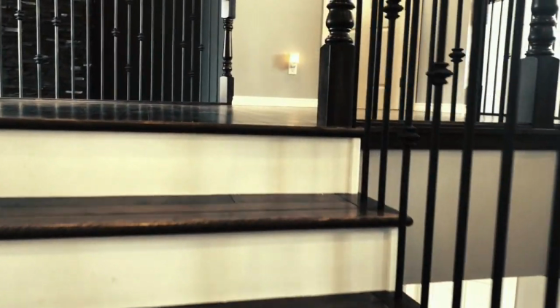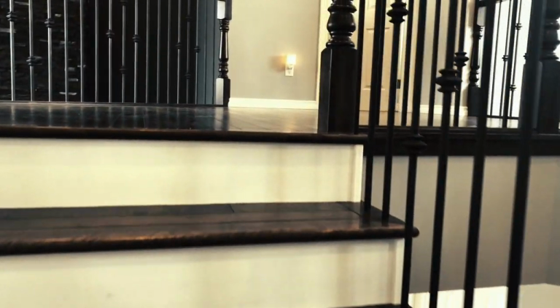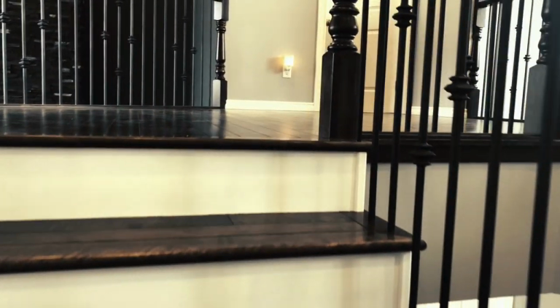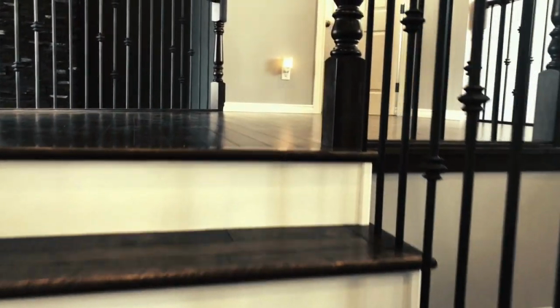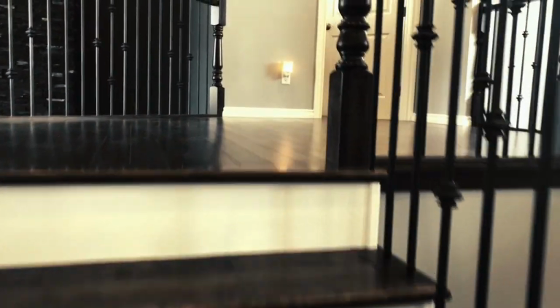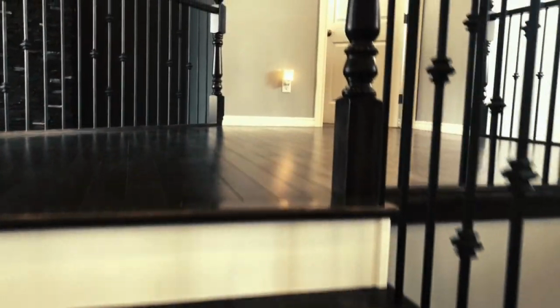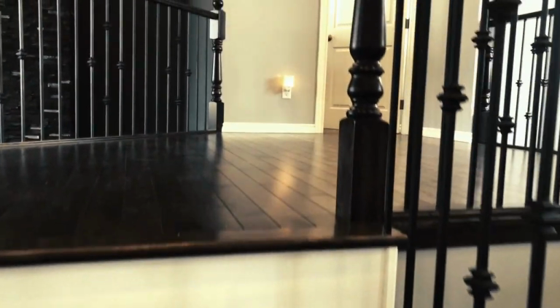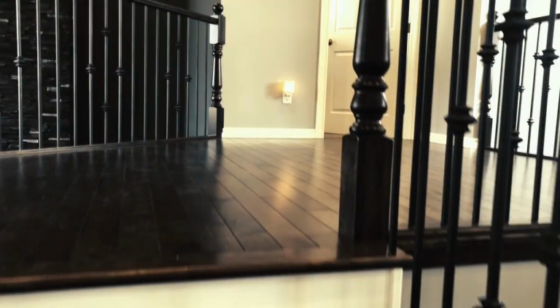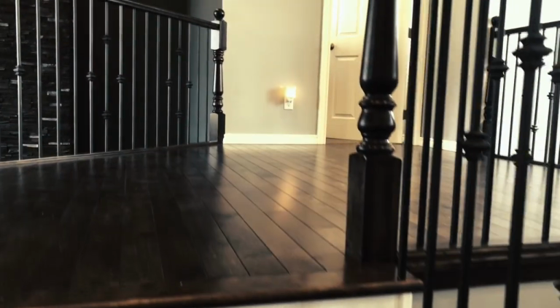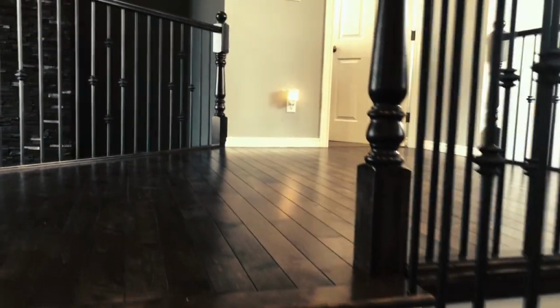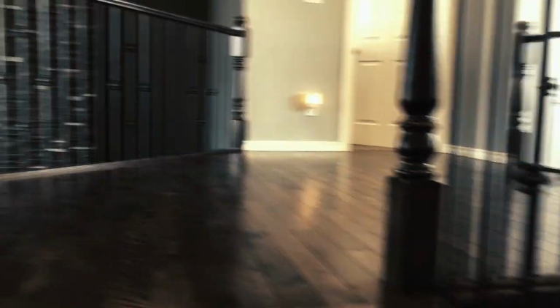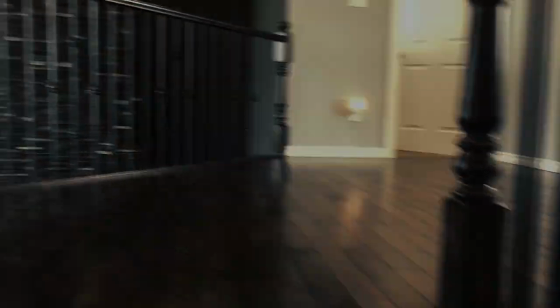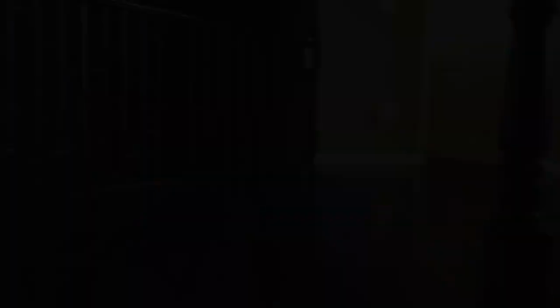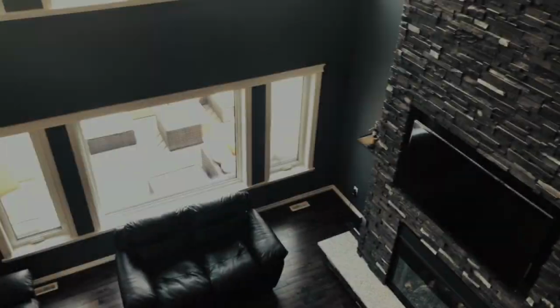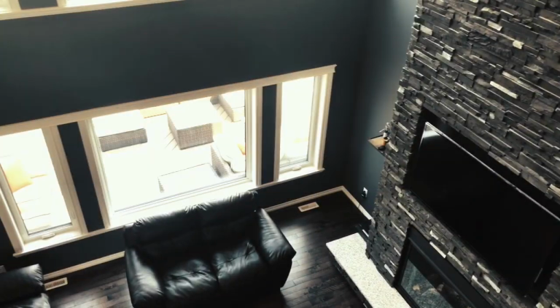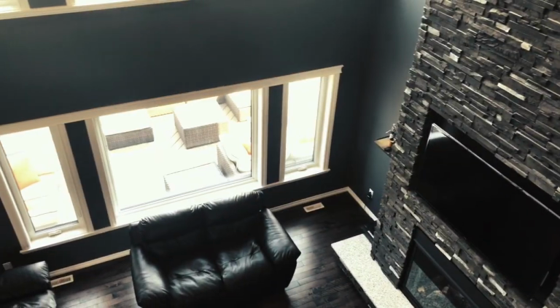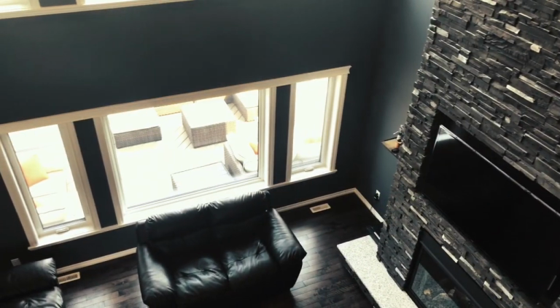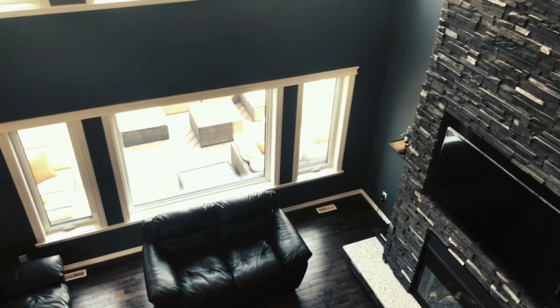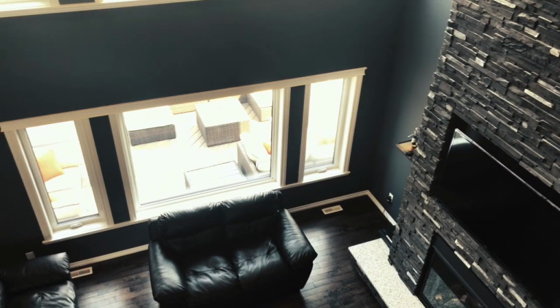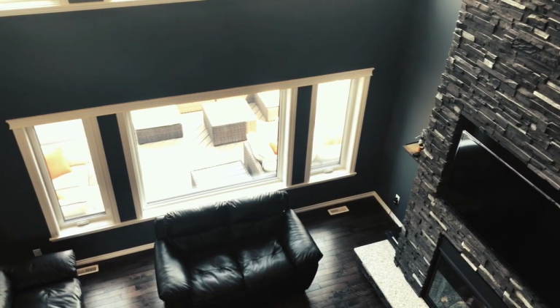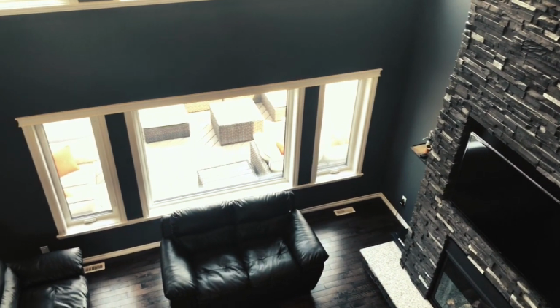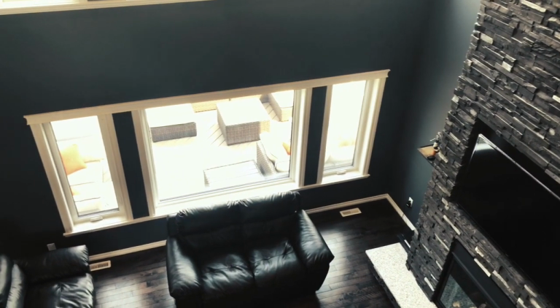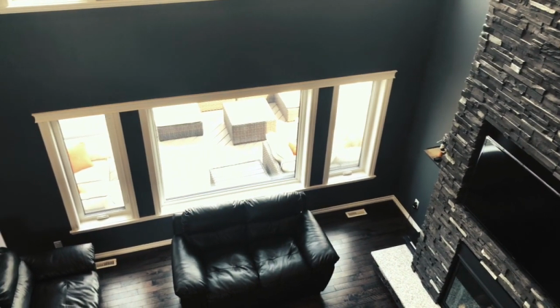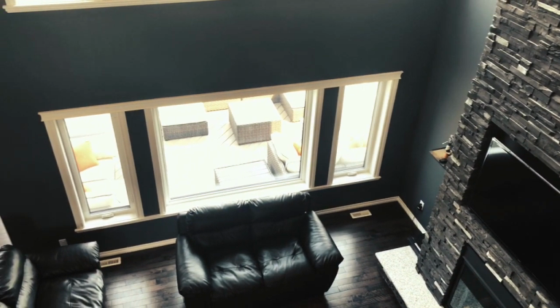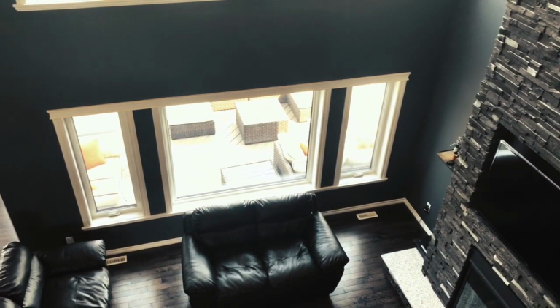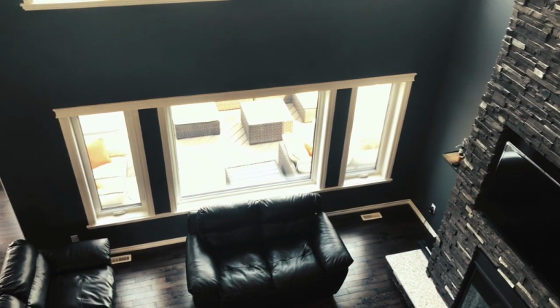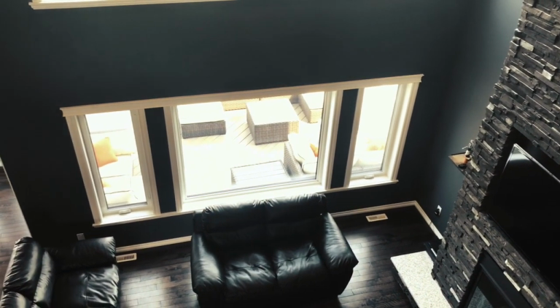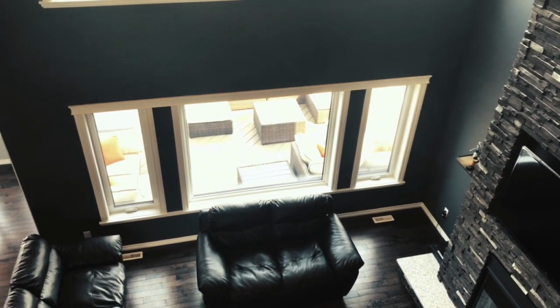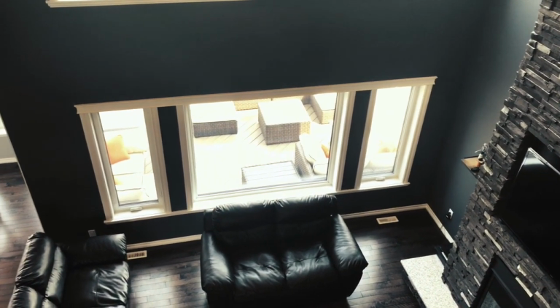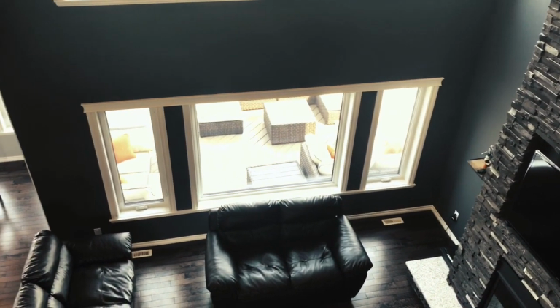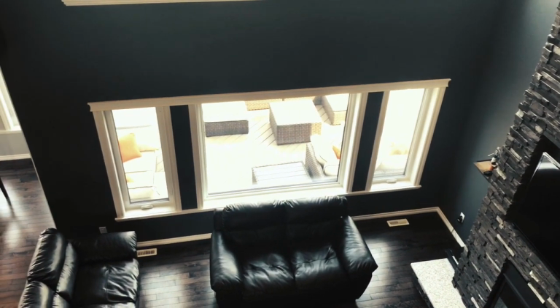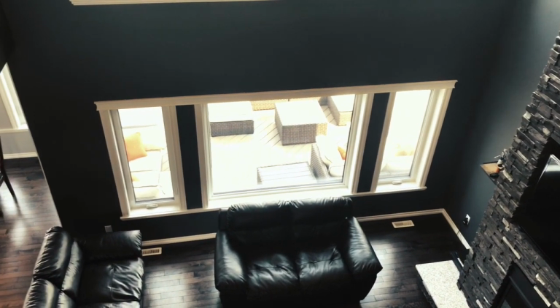The second story towers the first, with a view of both the living area and the entranceway.